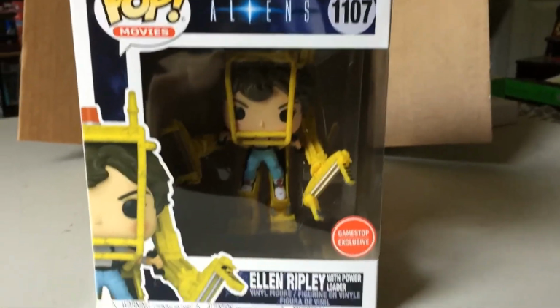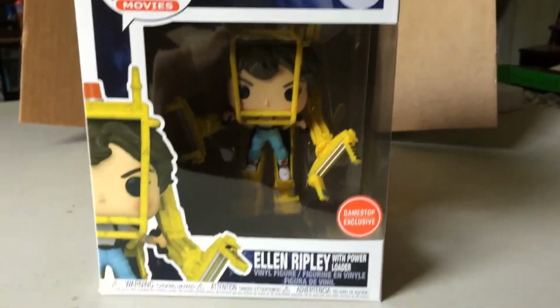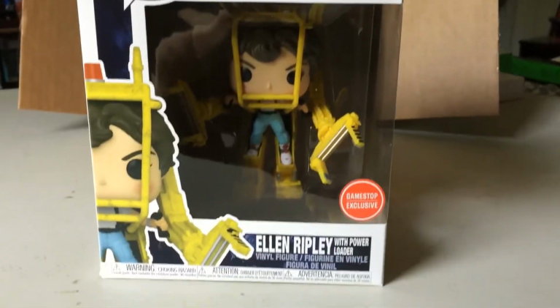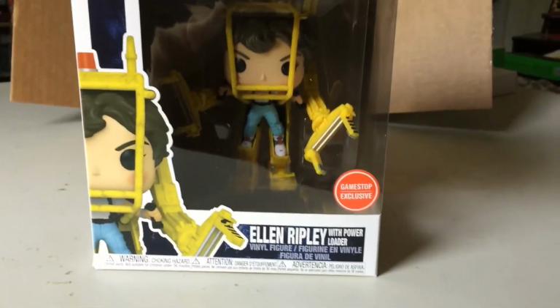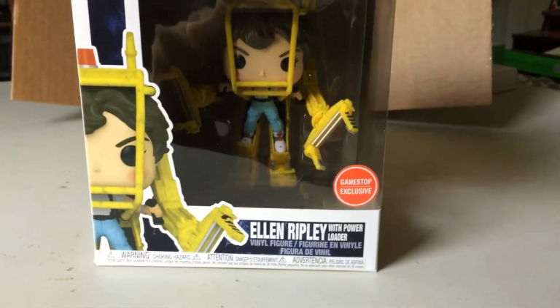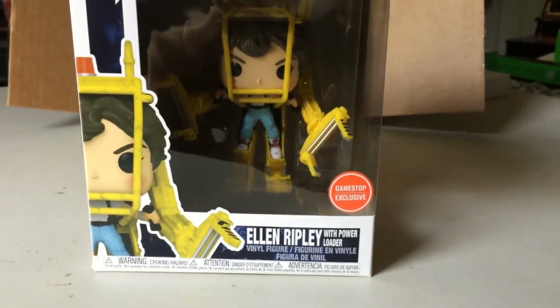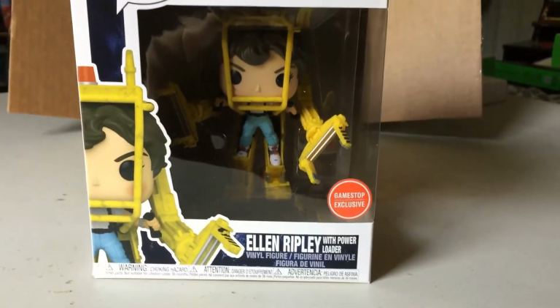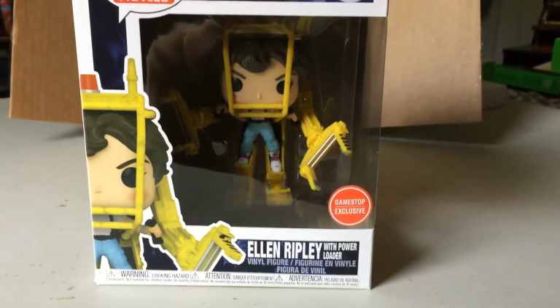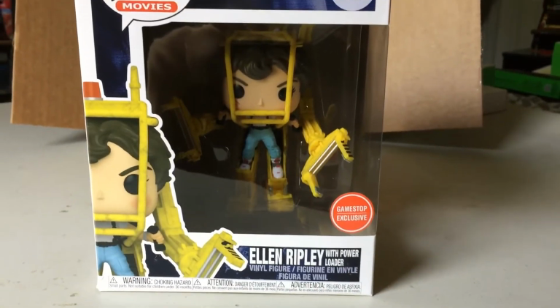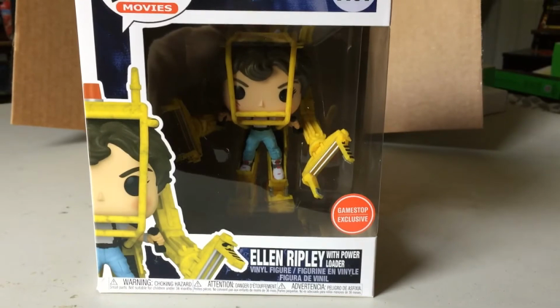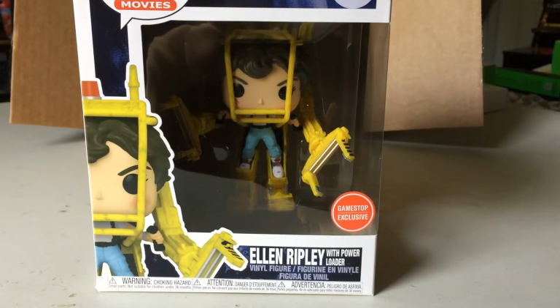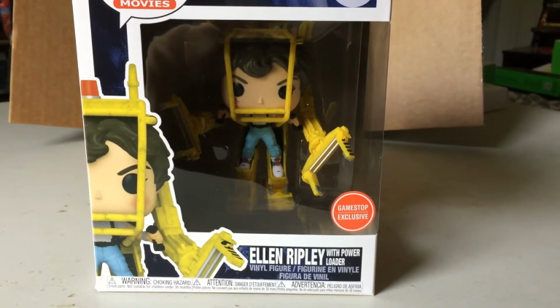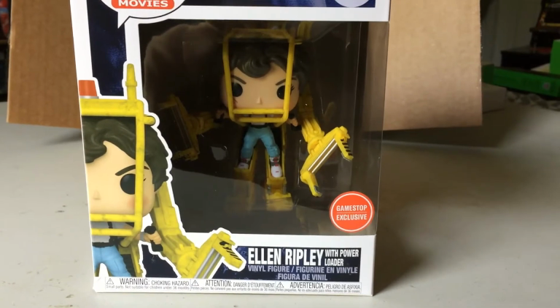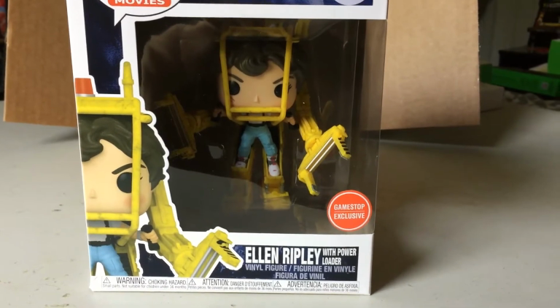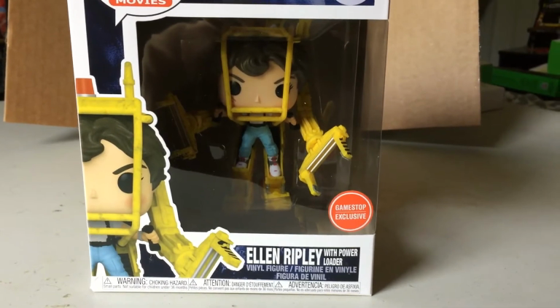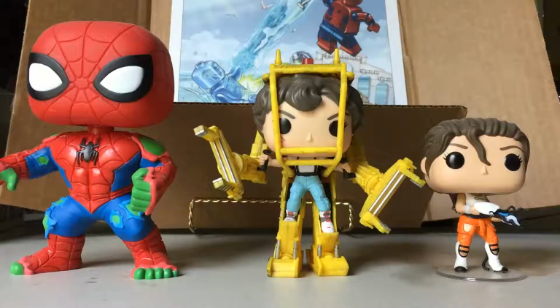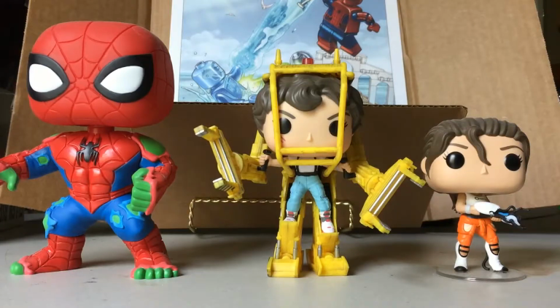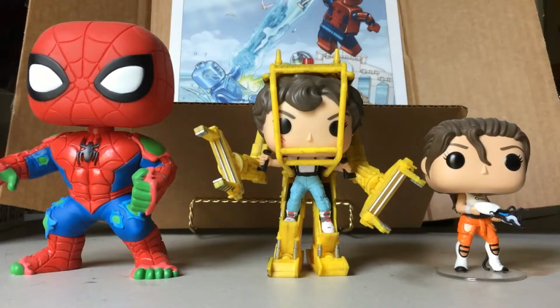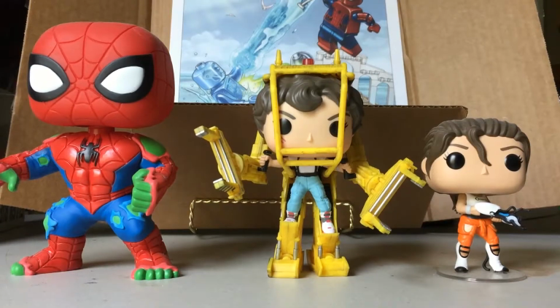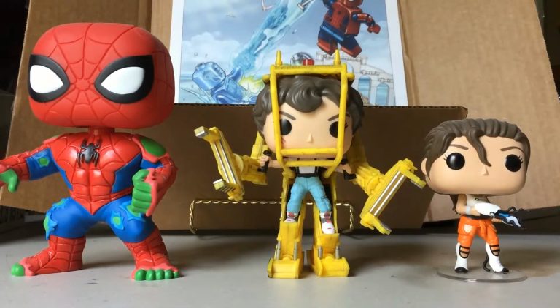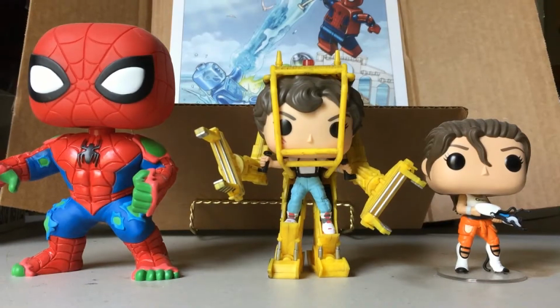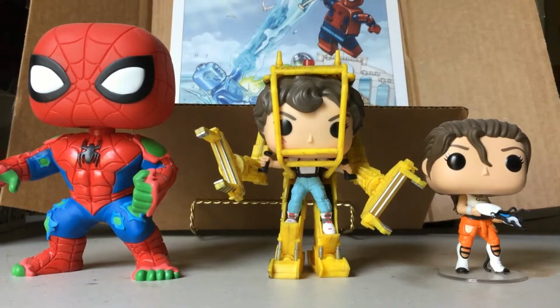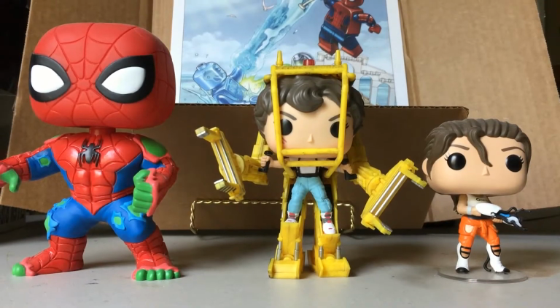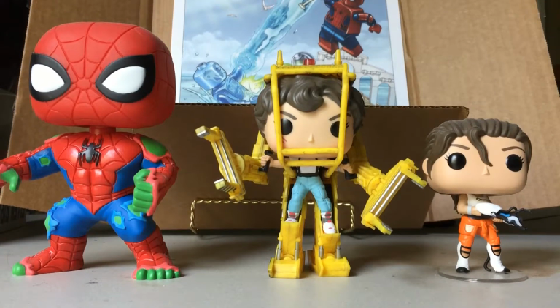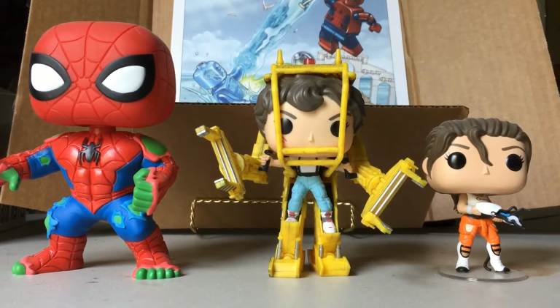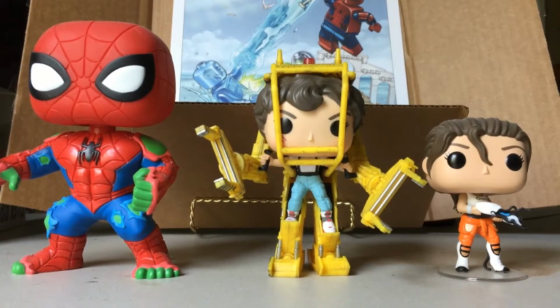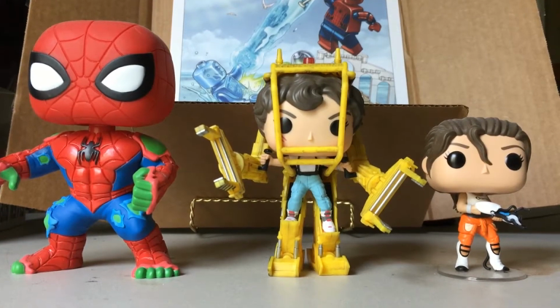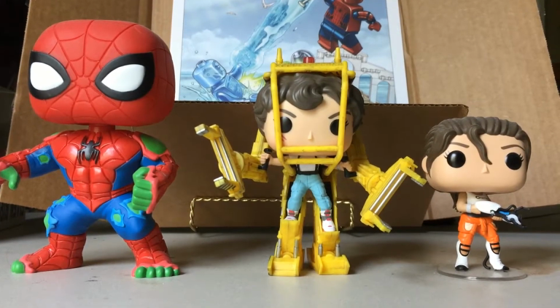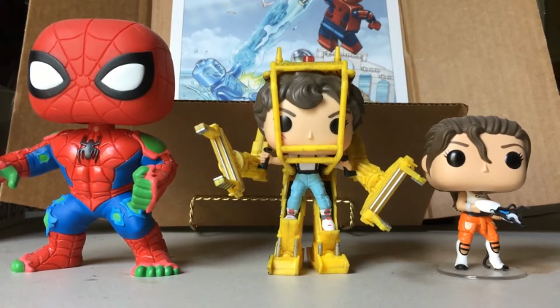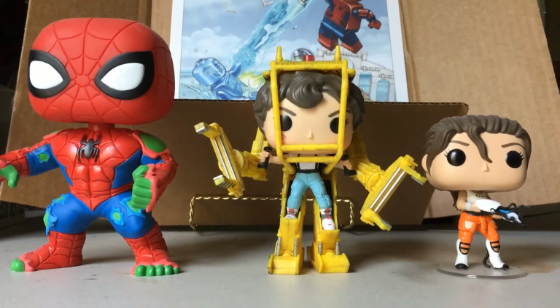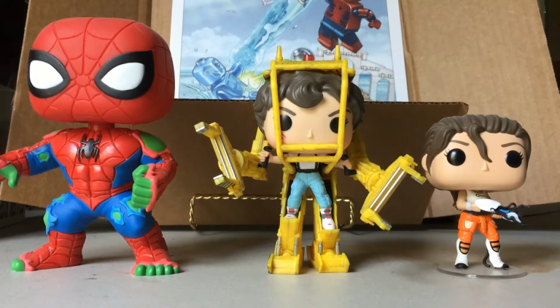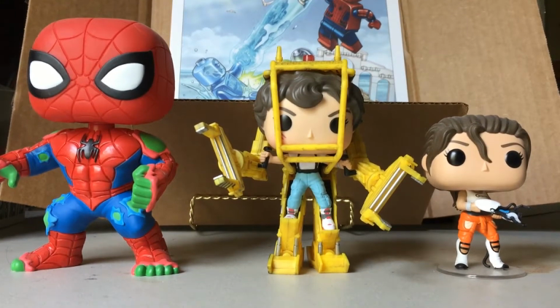So we're going to go ahead and get it out of the box and show you guys a closer look. Now here's the figure out of the box.